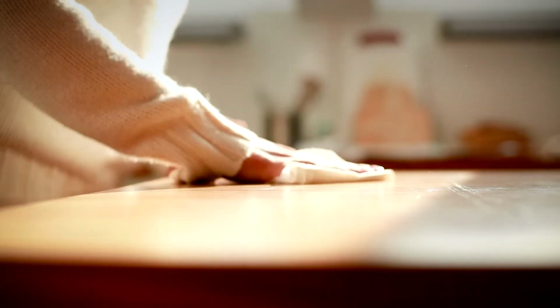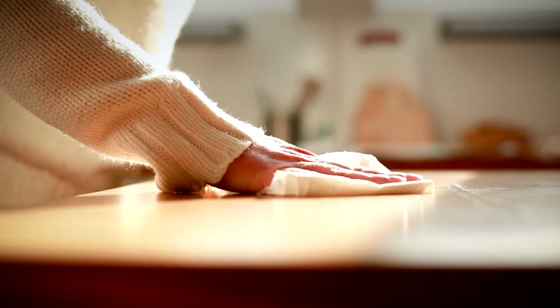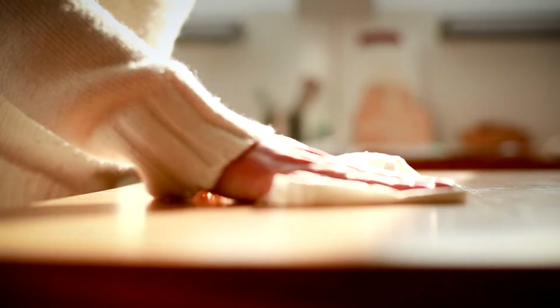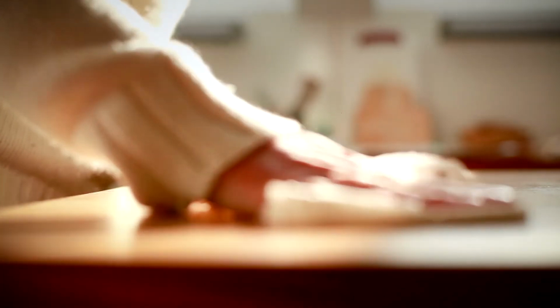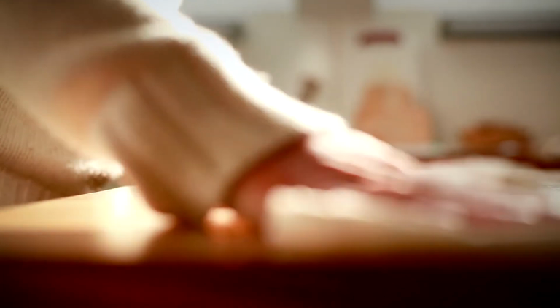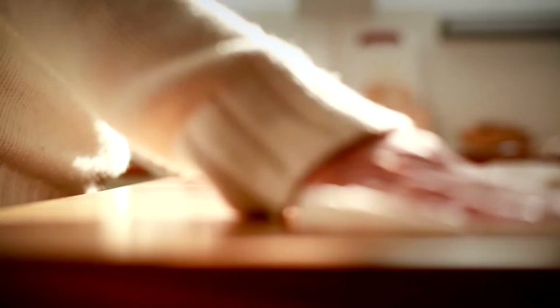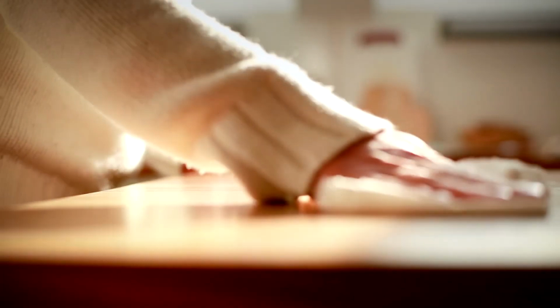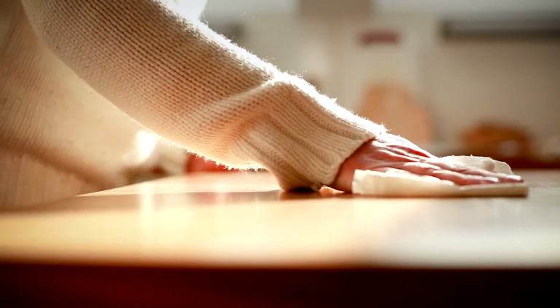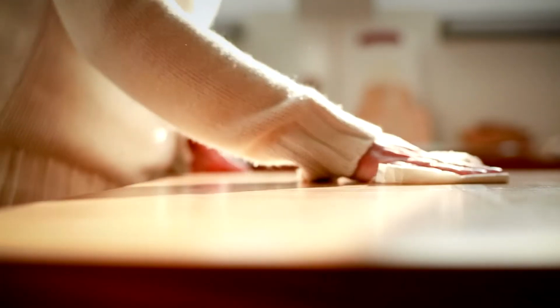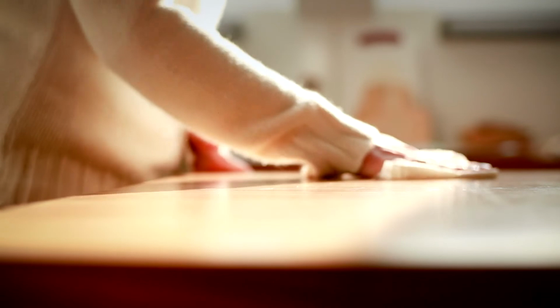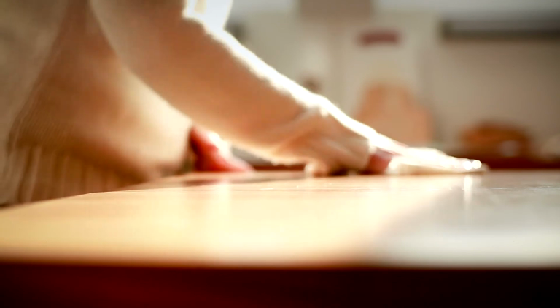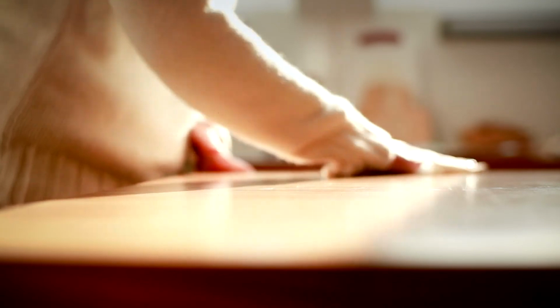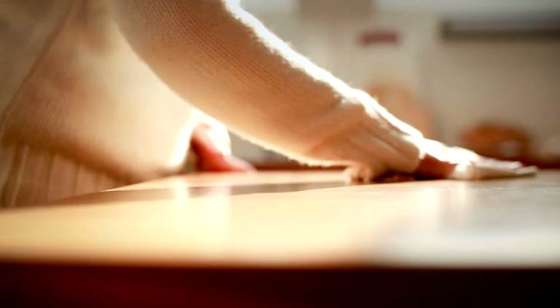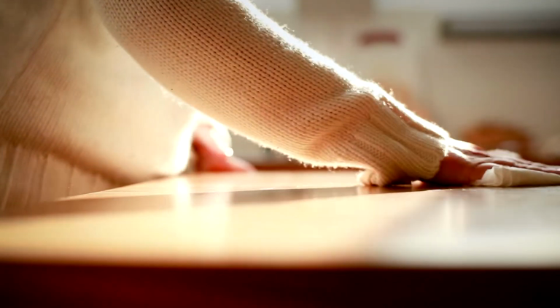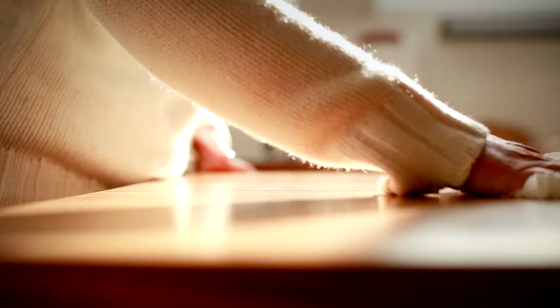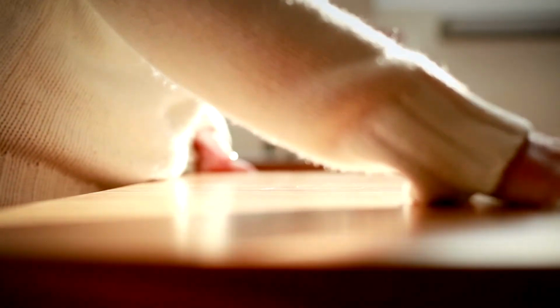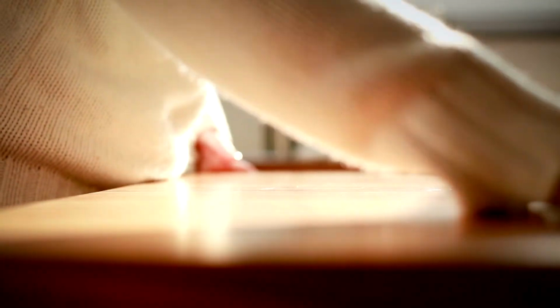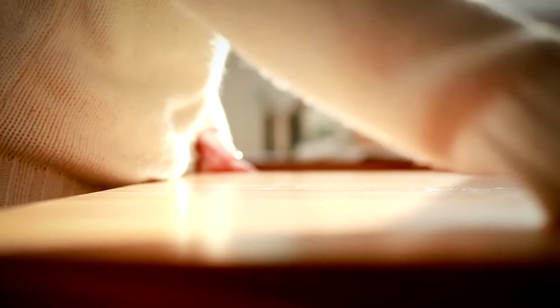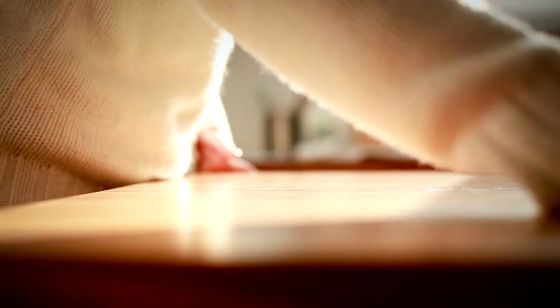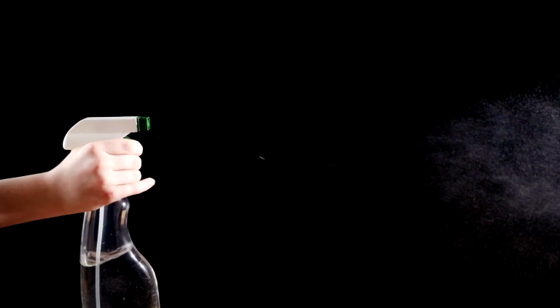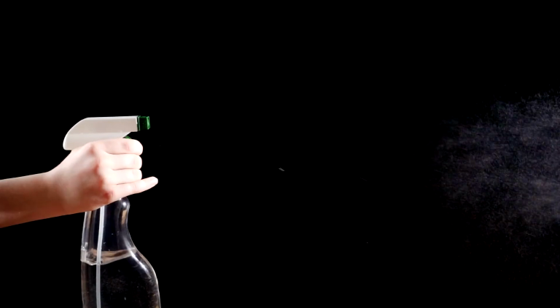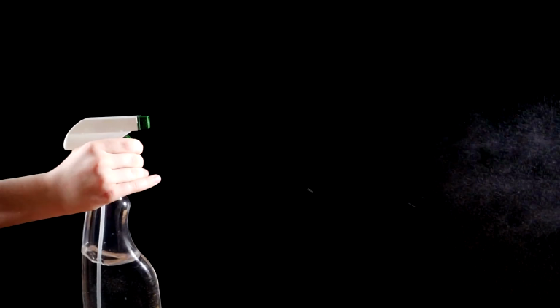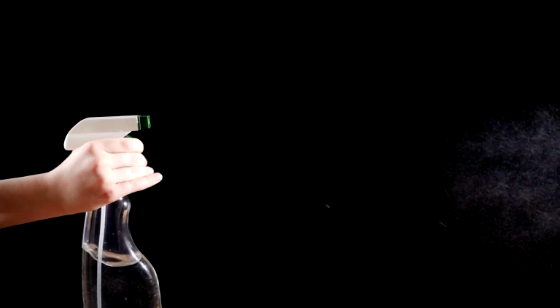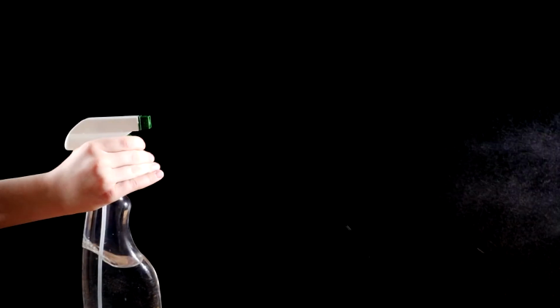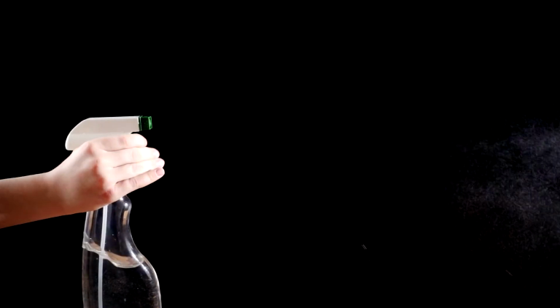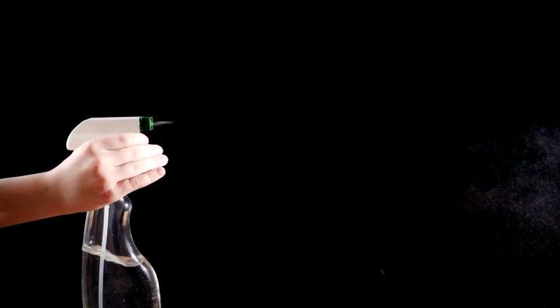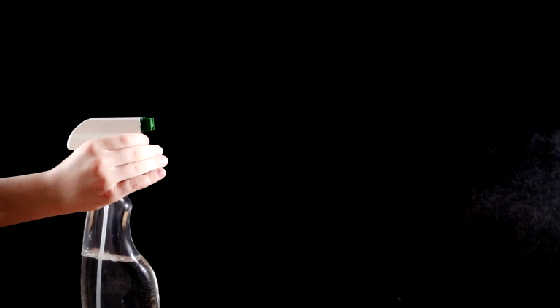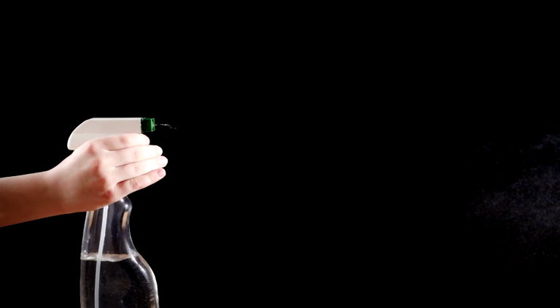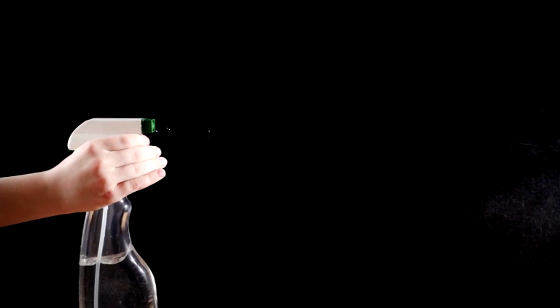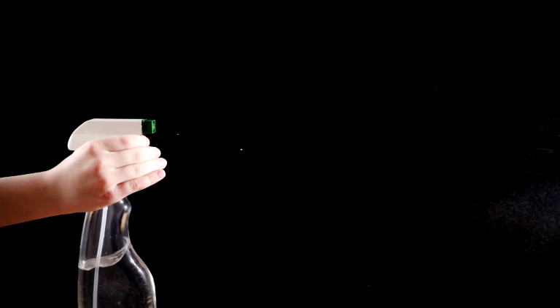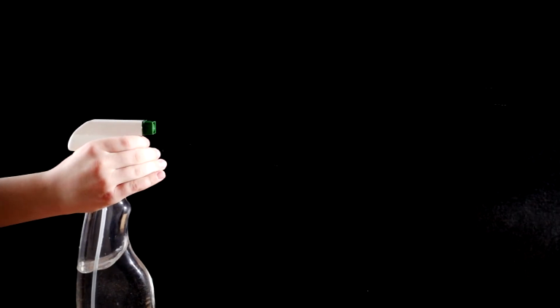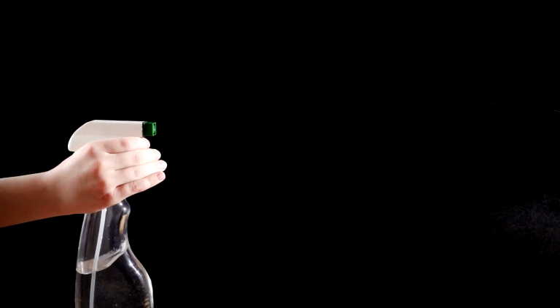If you're just trying to remove dust, just use a cloth. If you're just trying to clean up a spill, you can use water.